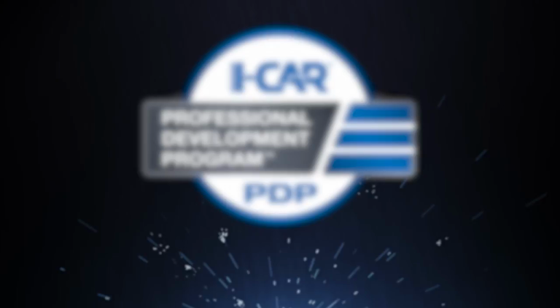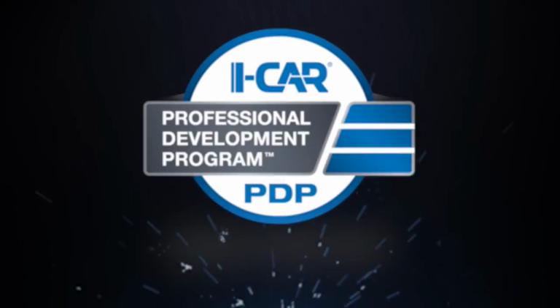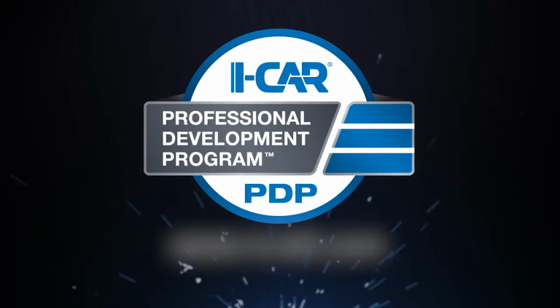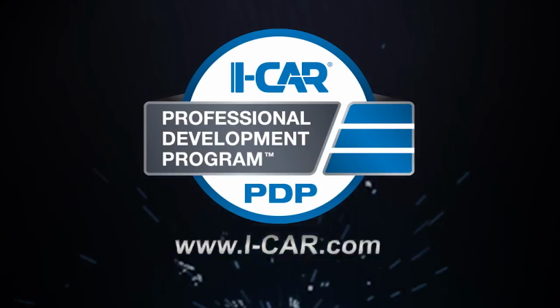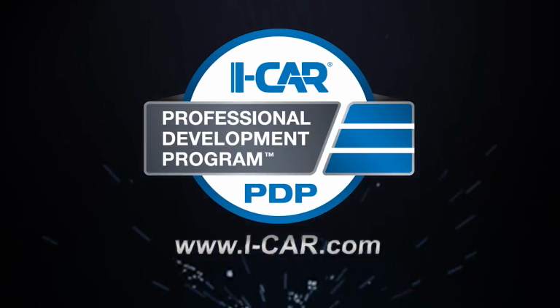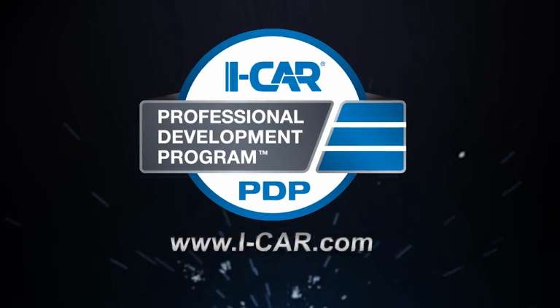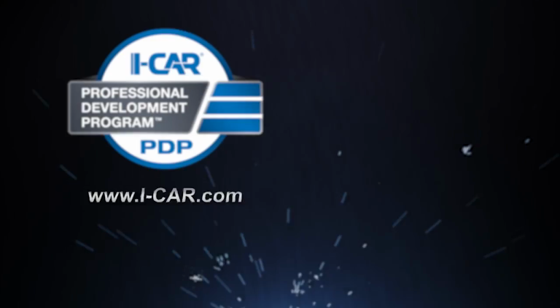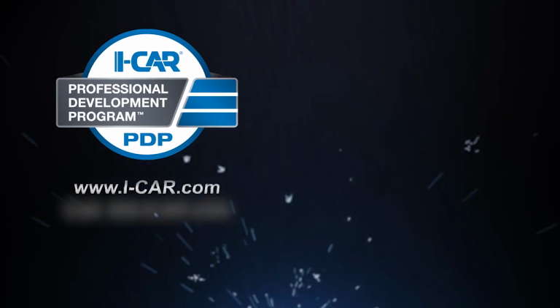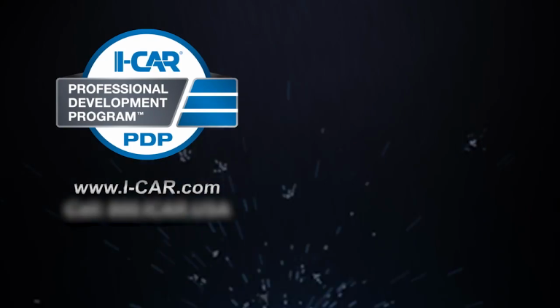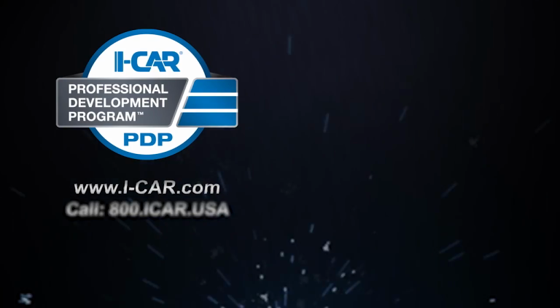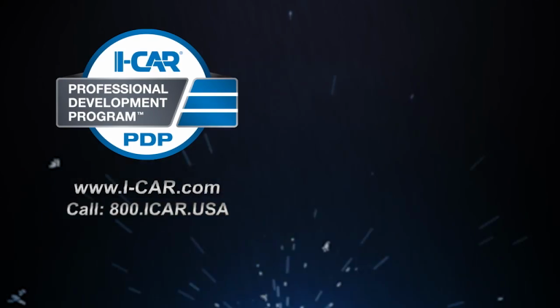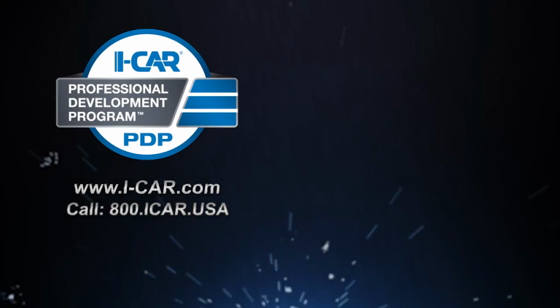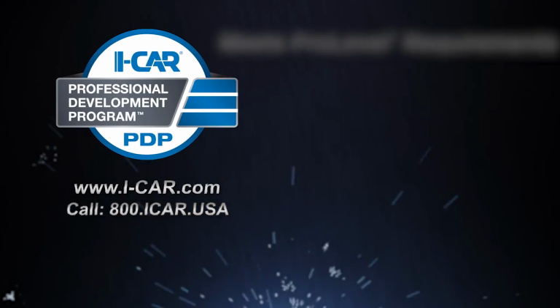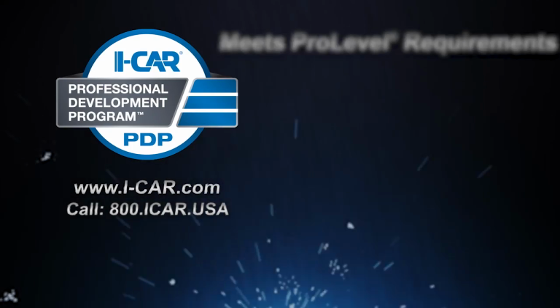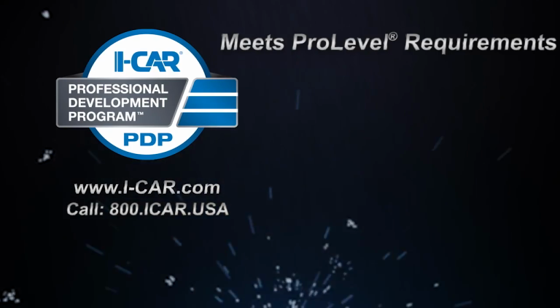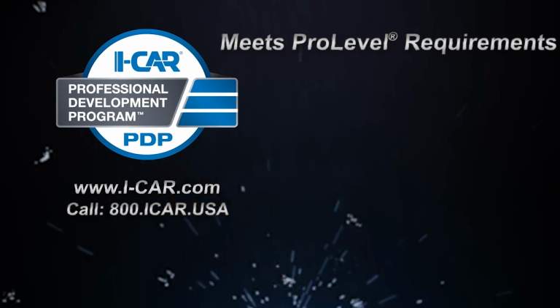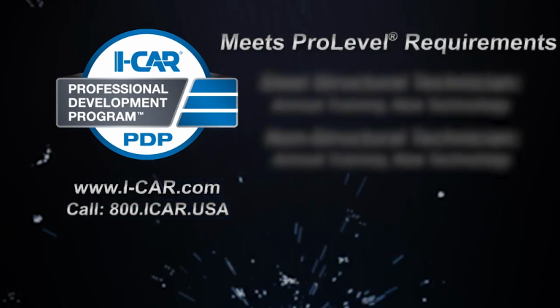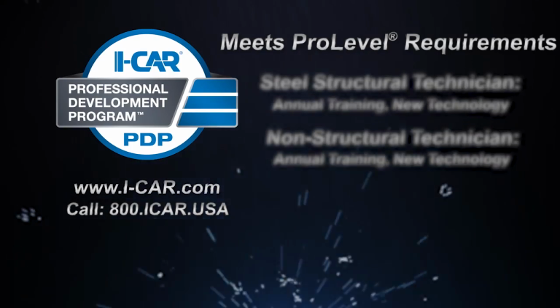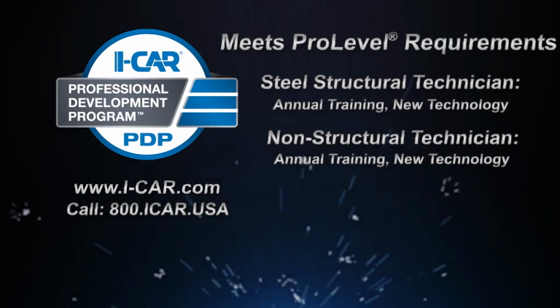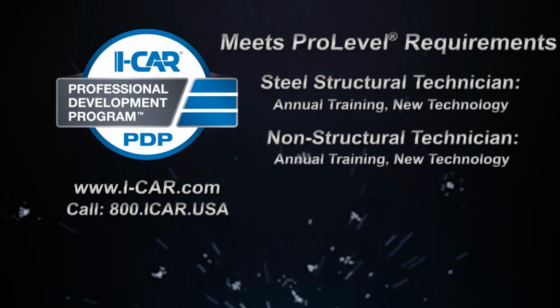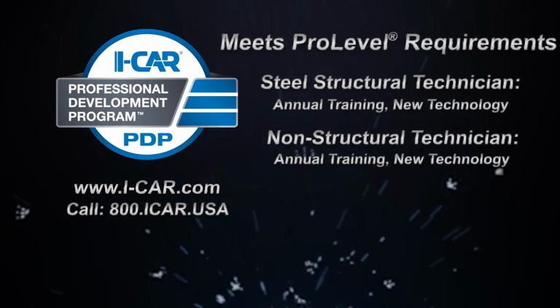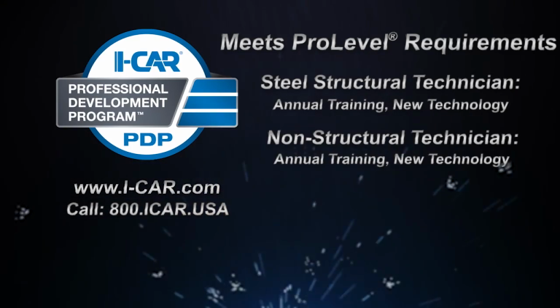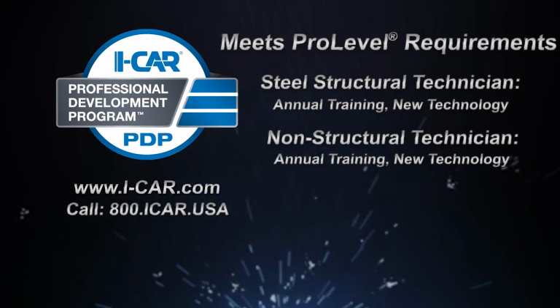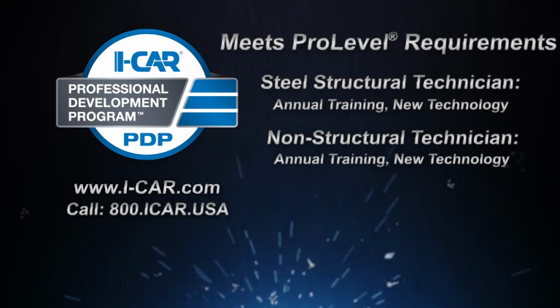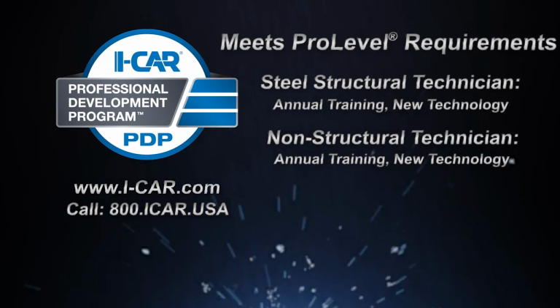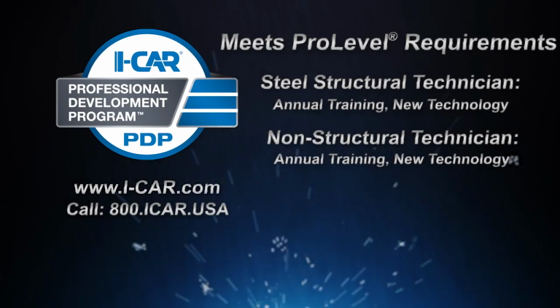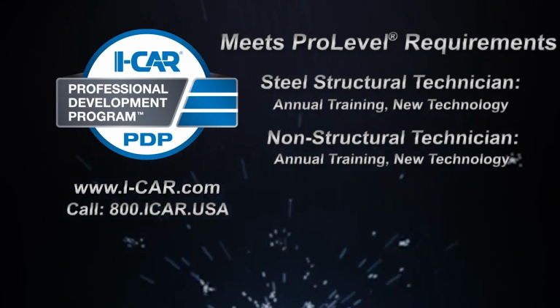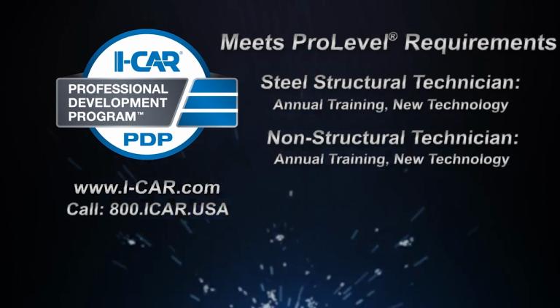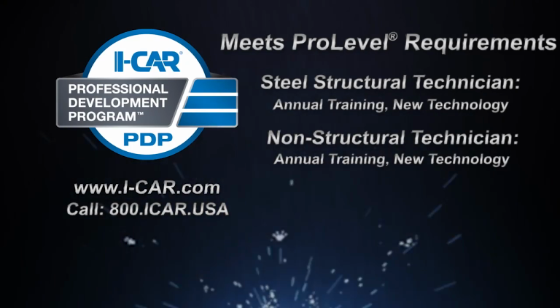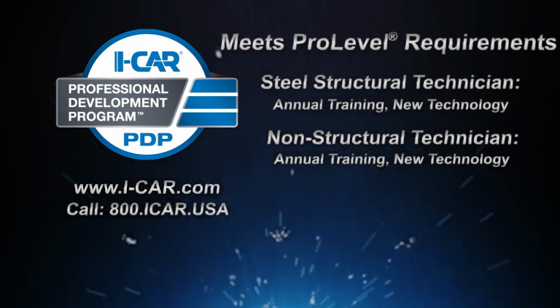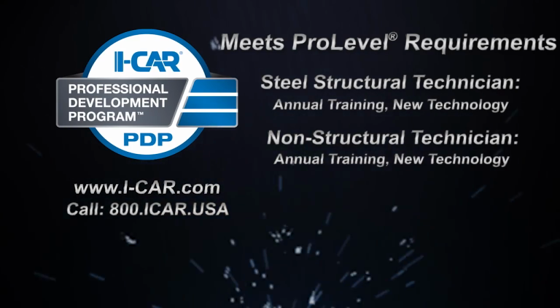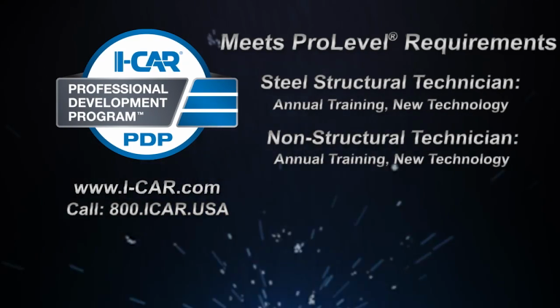To begin the registration process, visit the iCar website for more information.